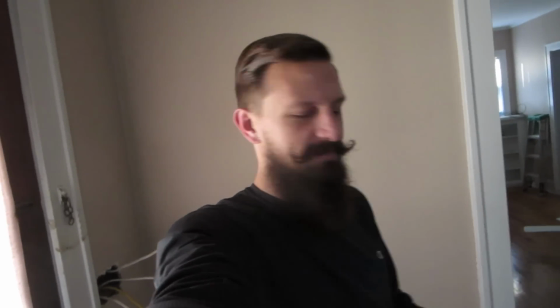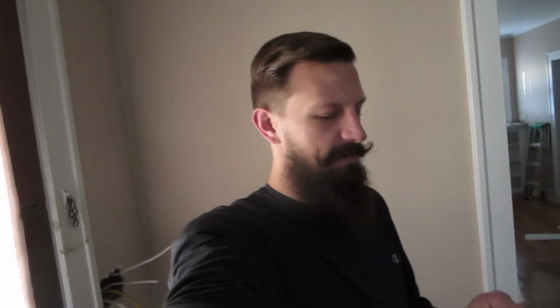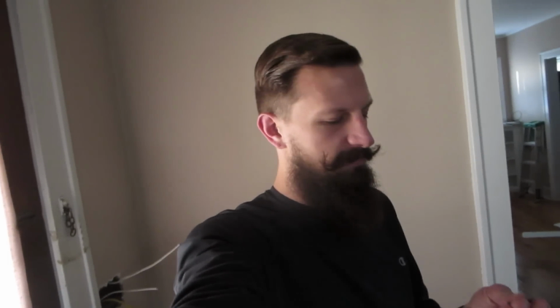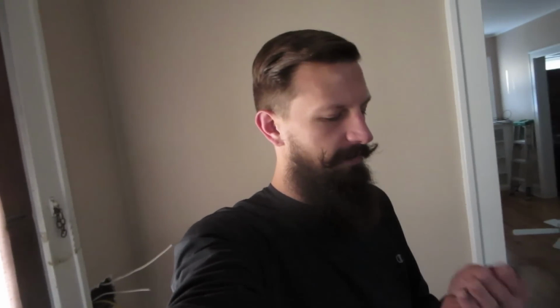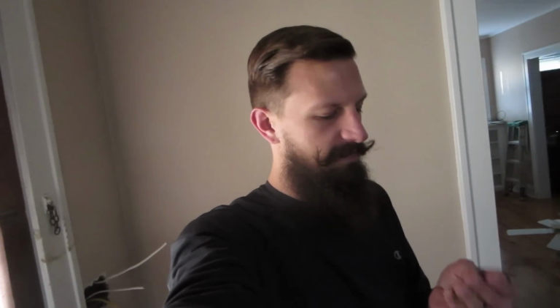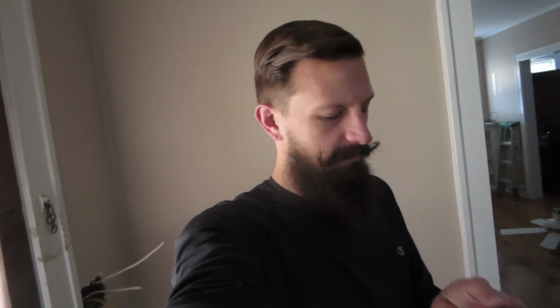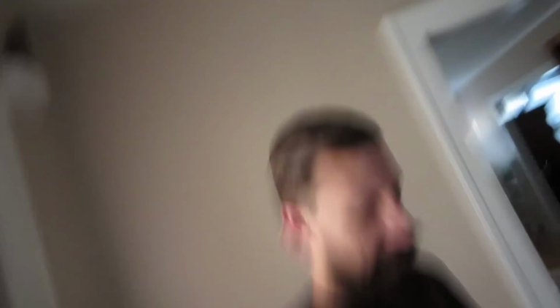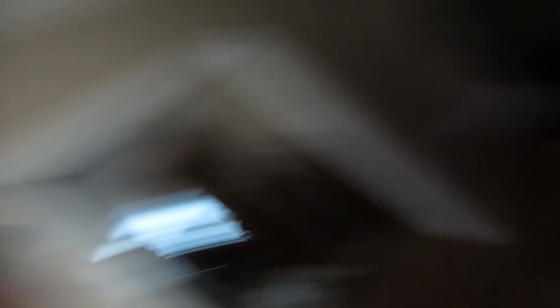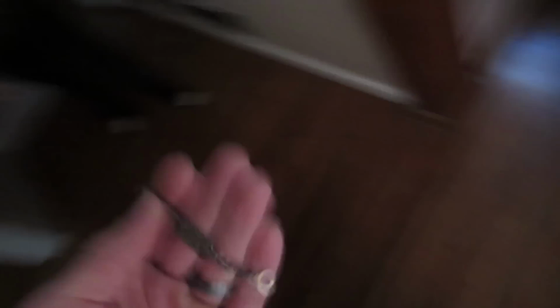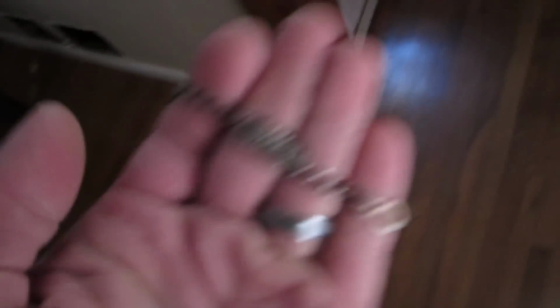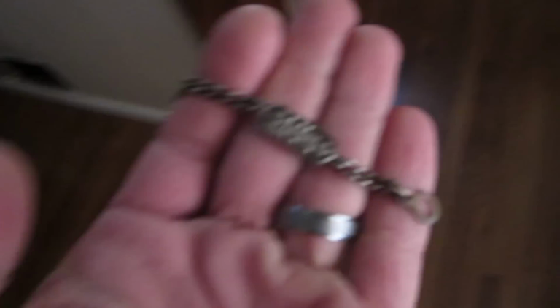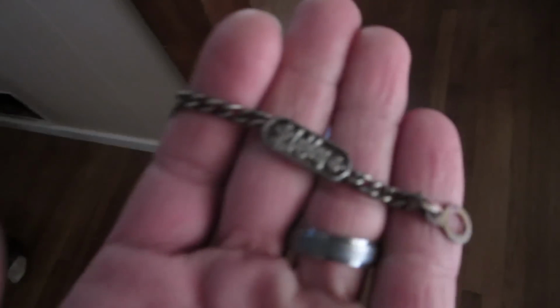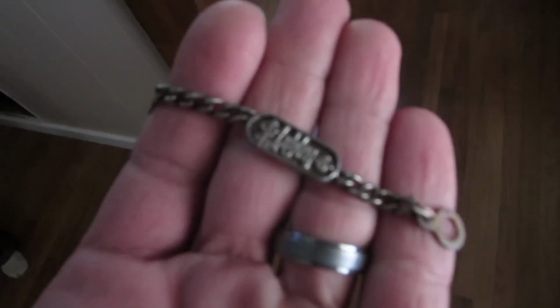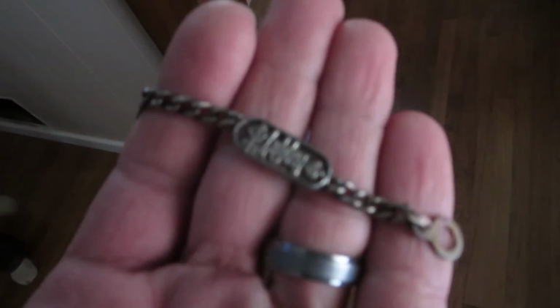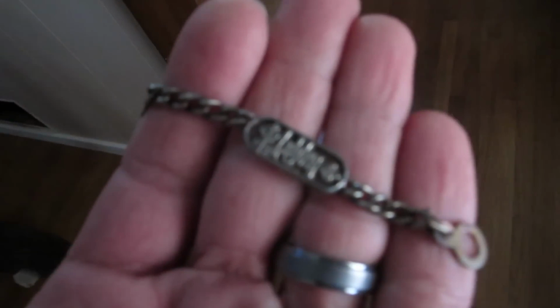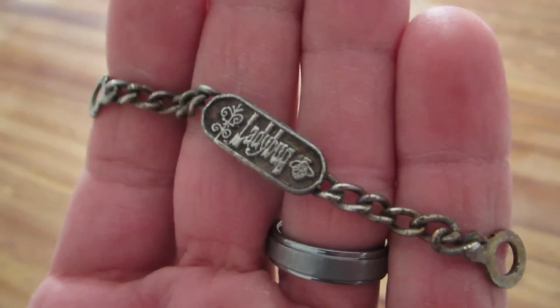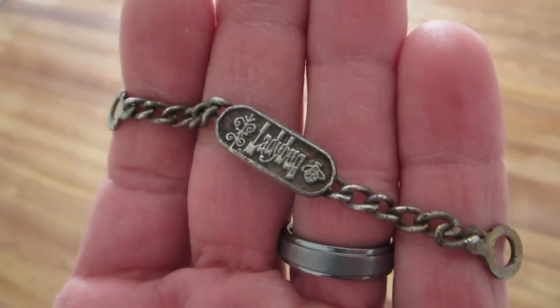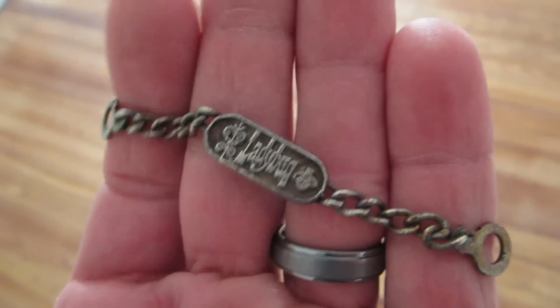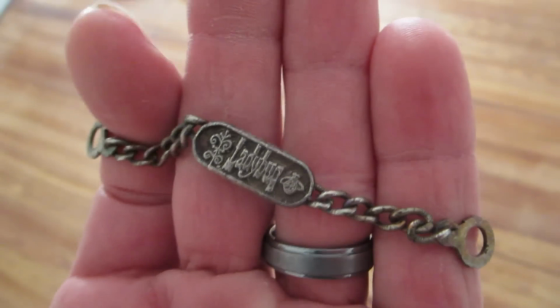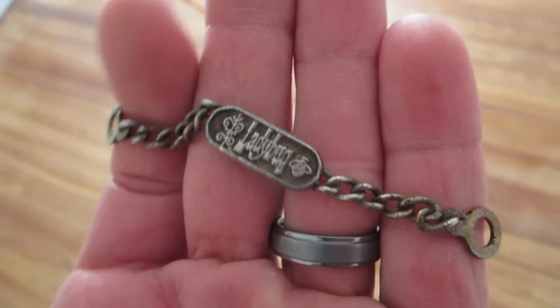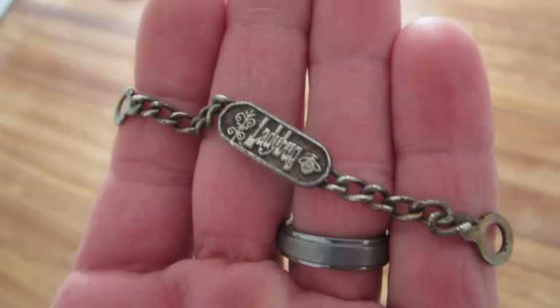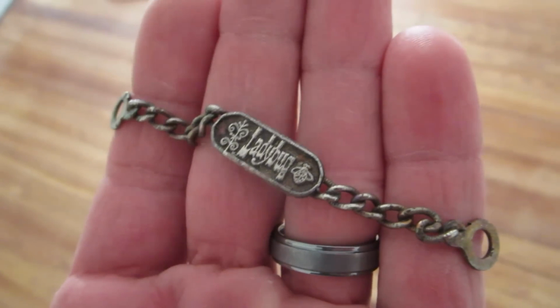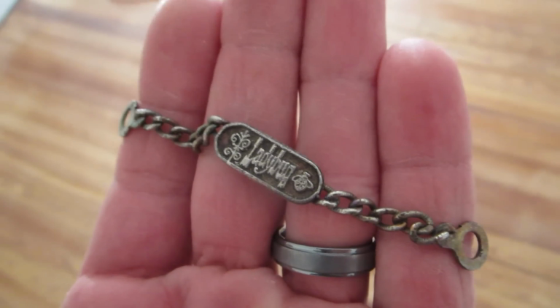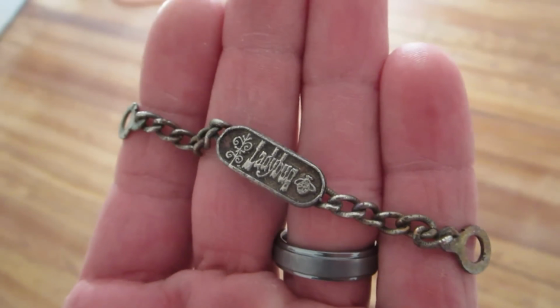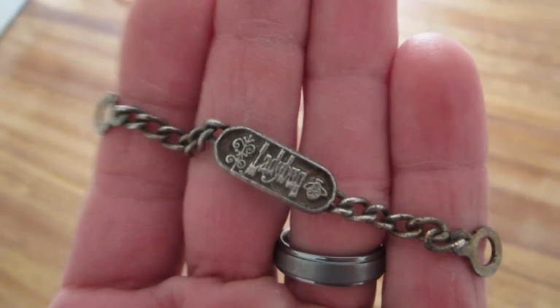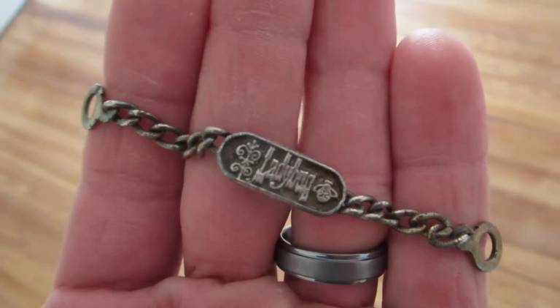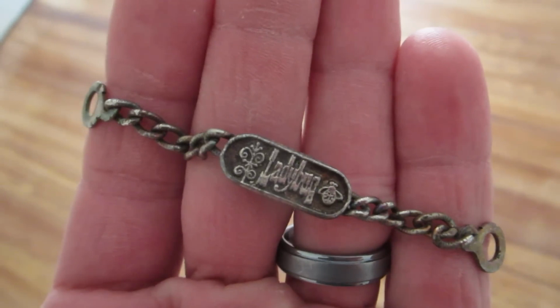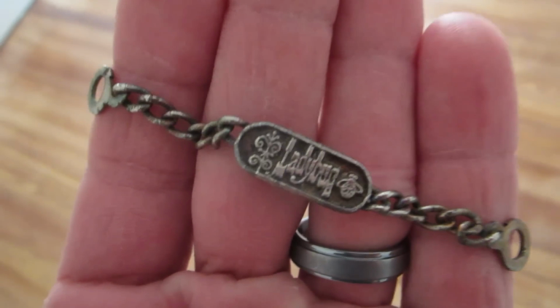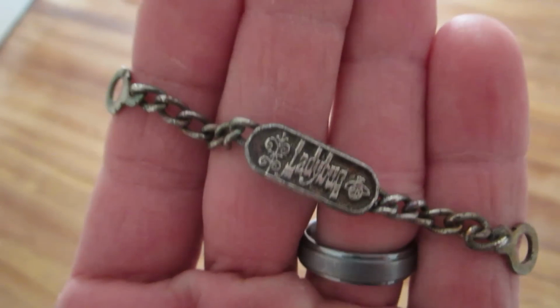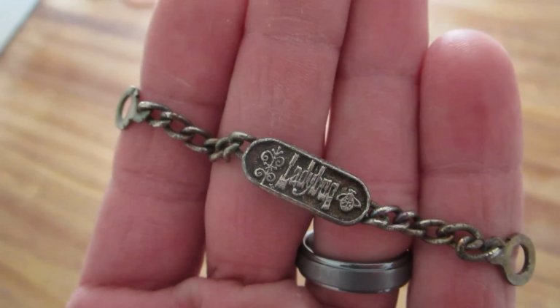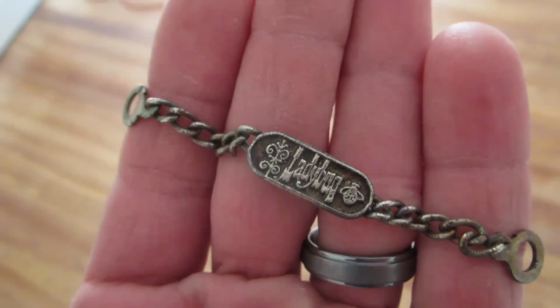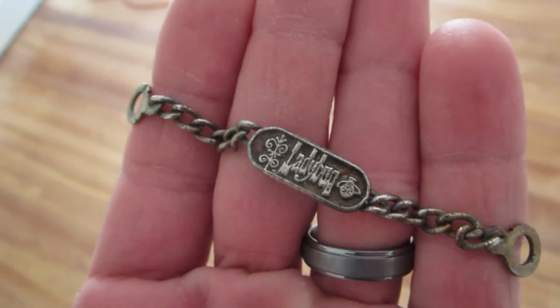Jen was over here sanding all day and she found this. It says 'Ladybug.' So weird — I don't know what that means.